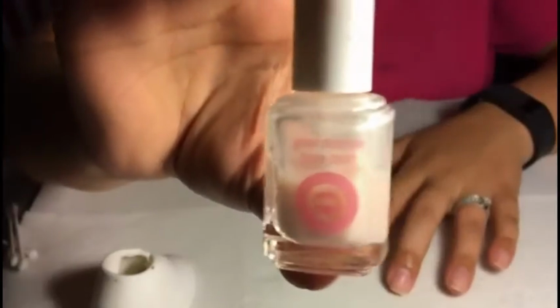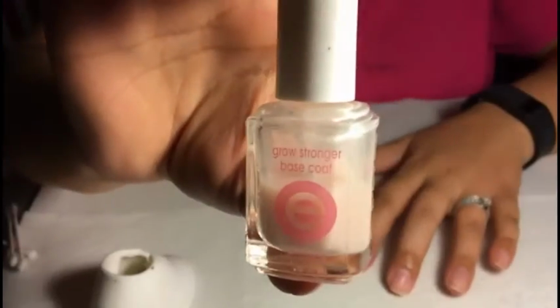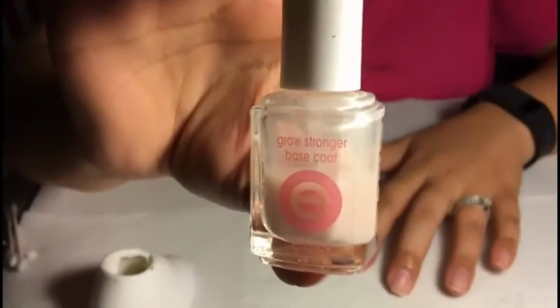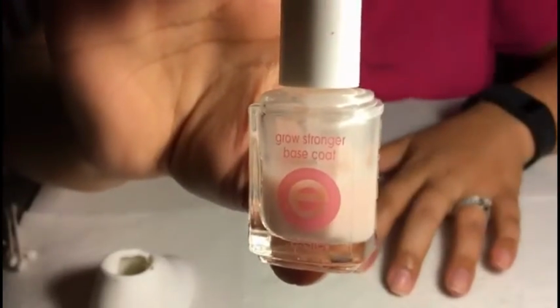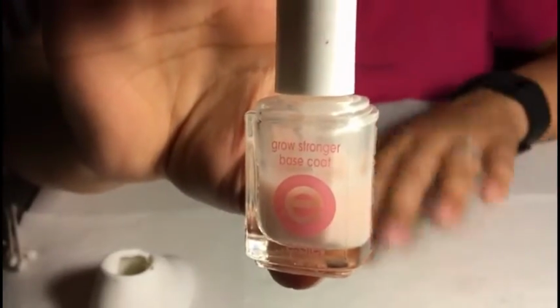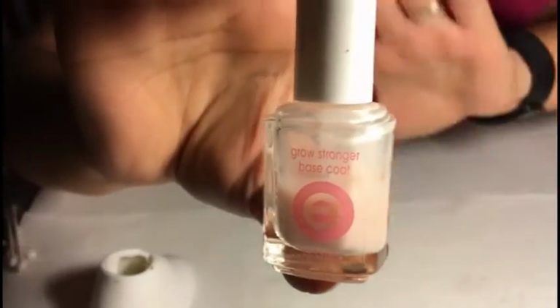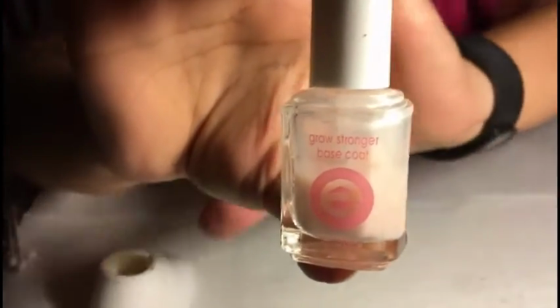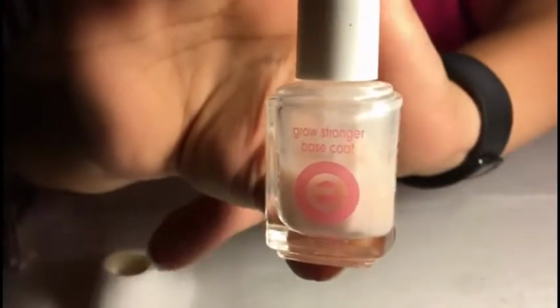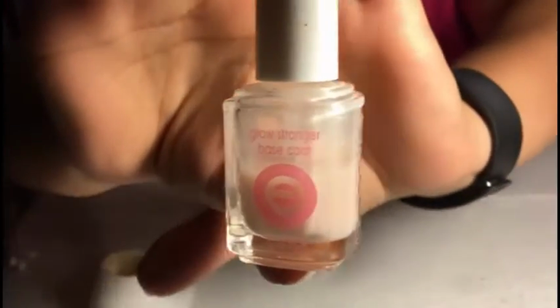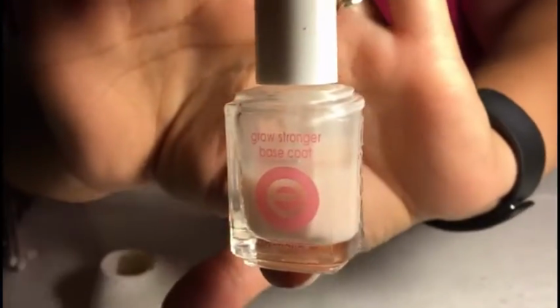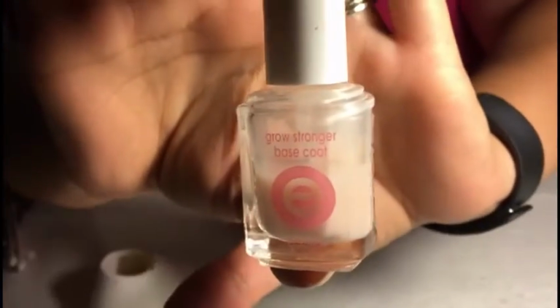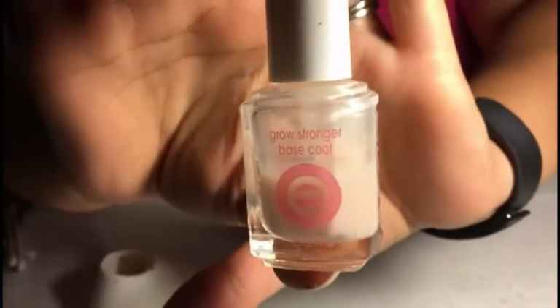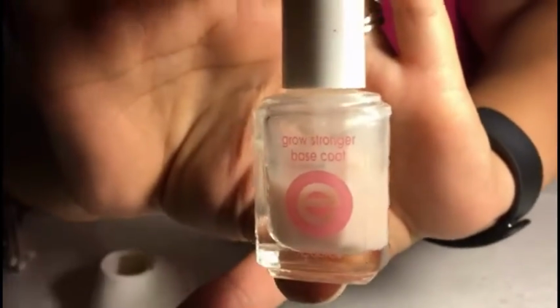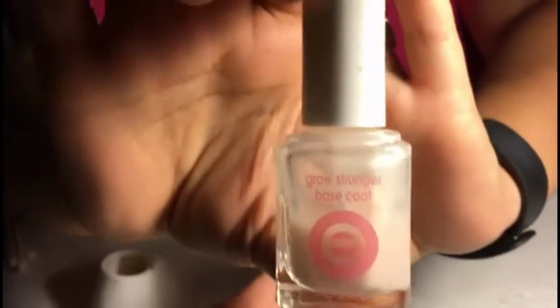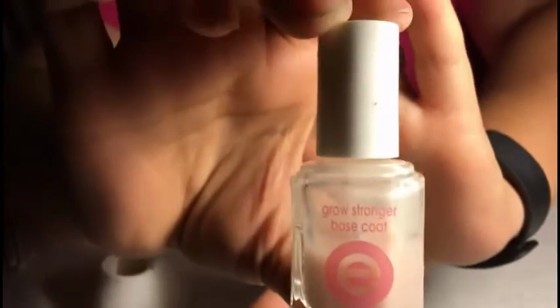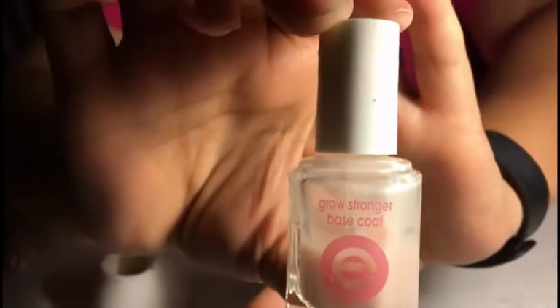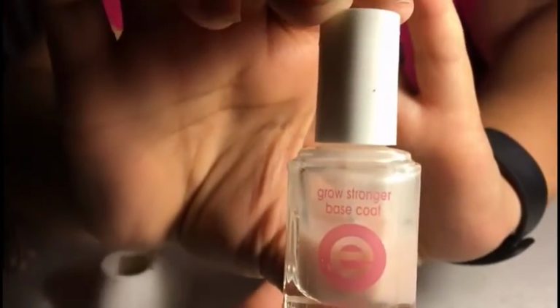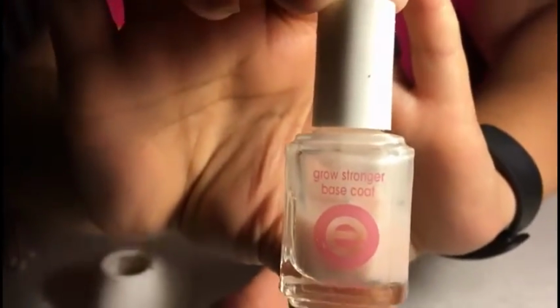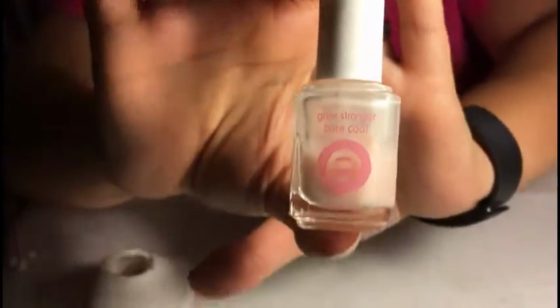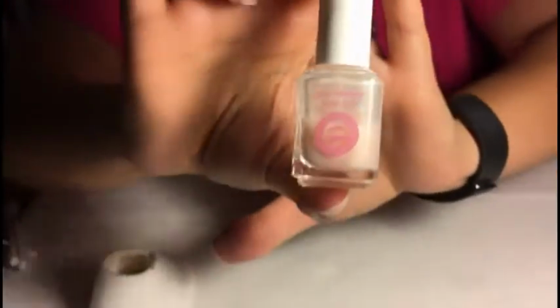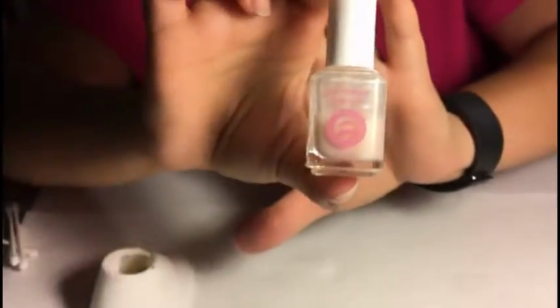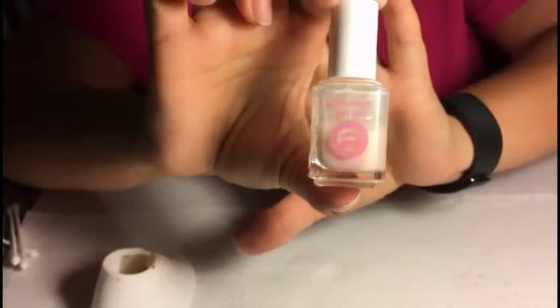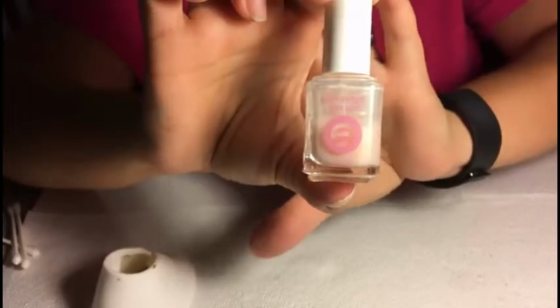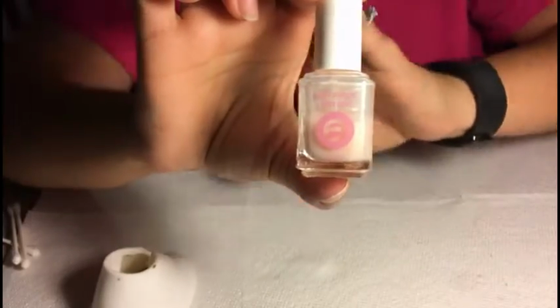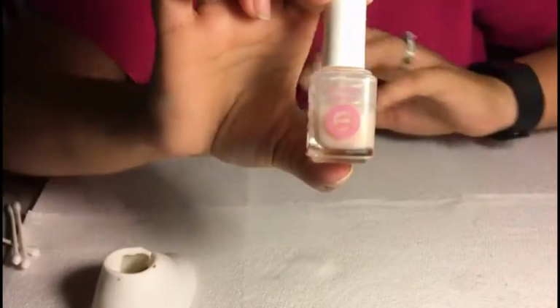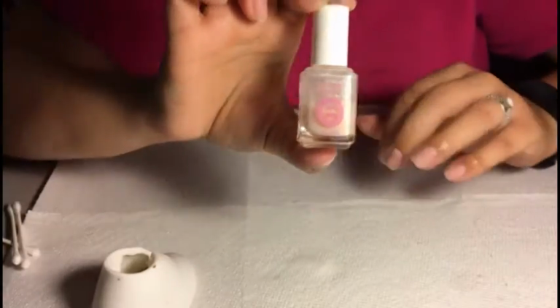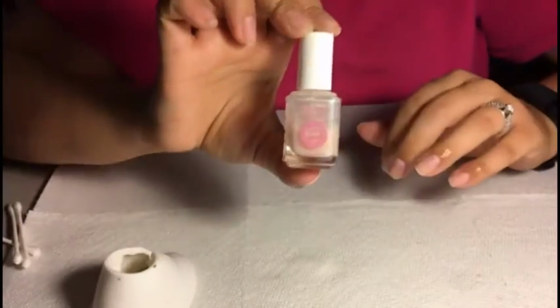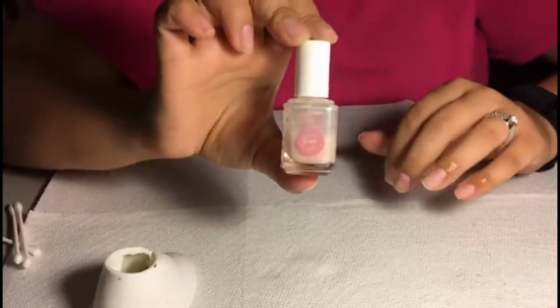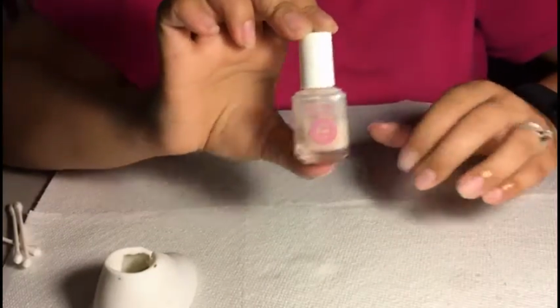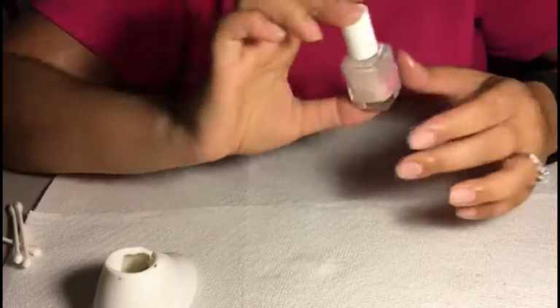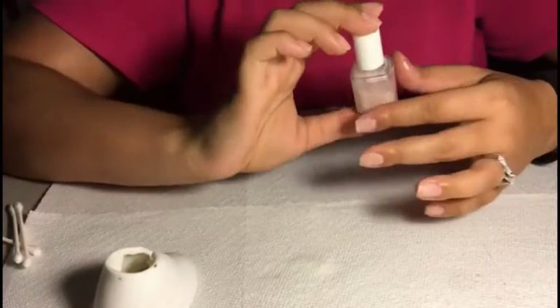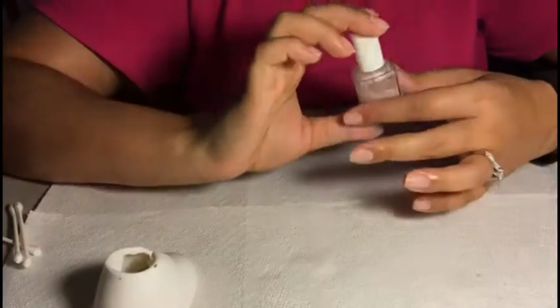Secondly, I went ahead and applied base coat. I use the Essie Grow Stronger base coat and I went ahead and applied that.